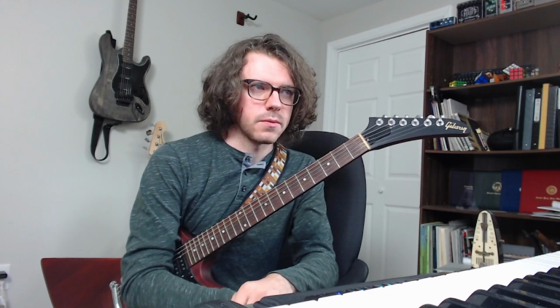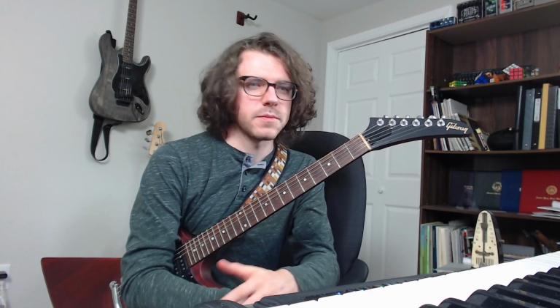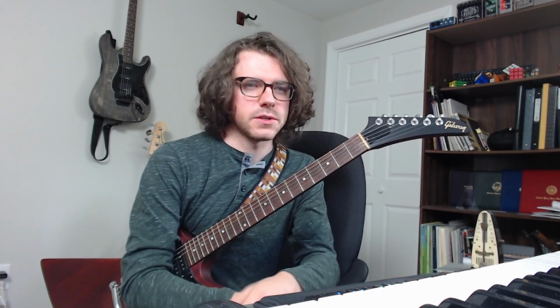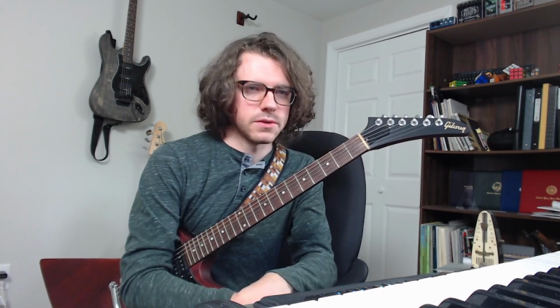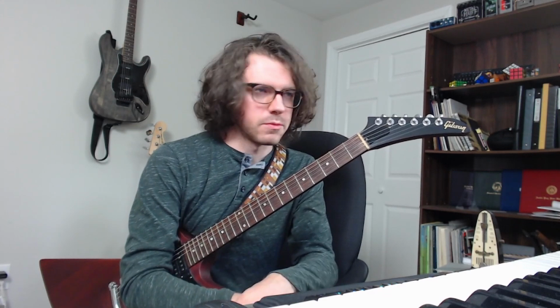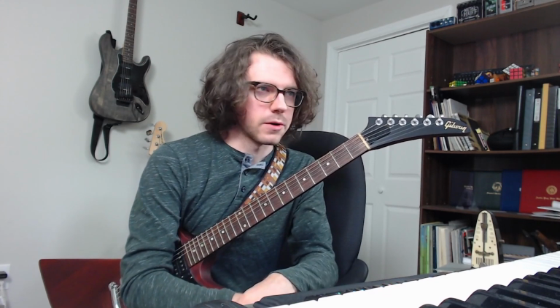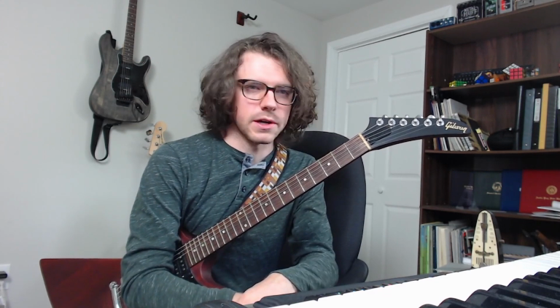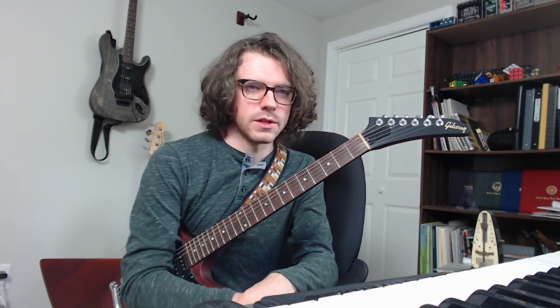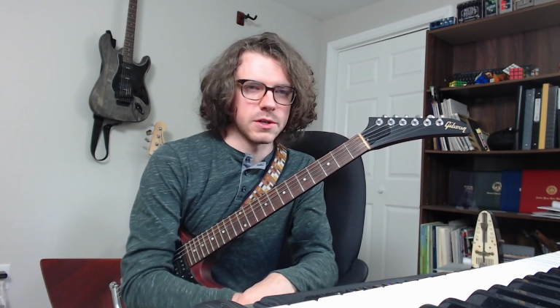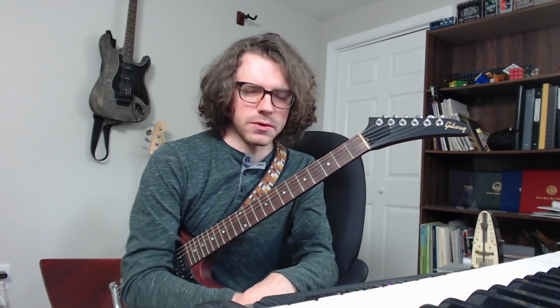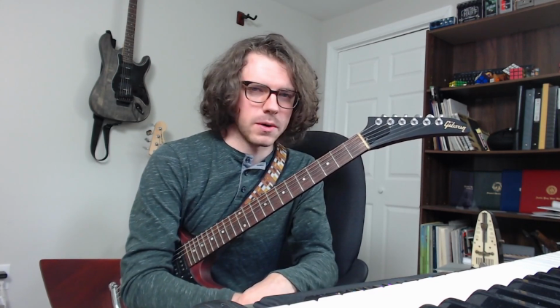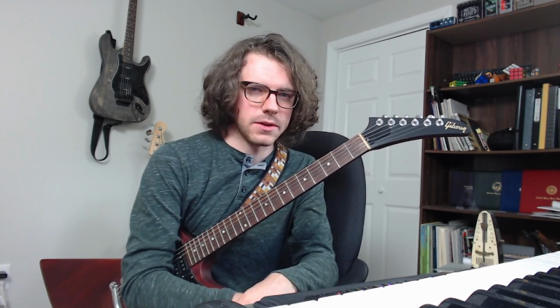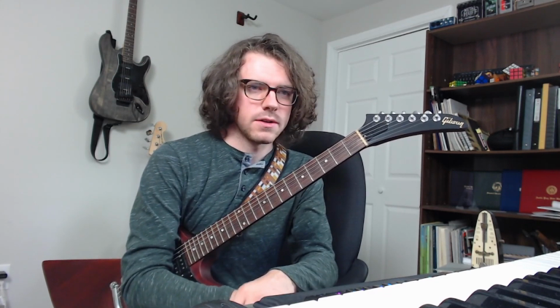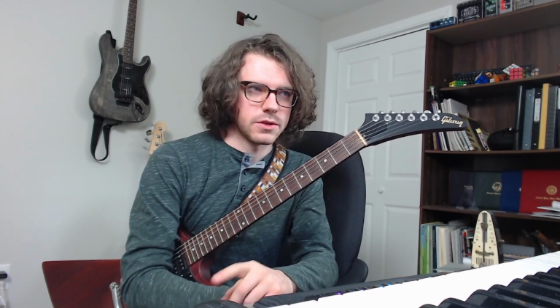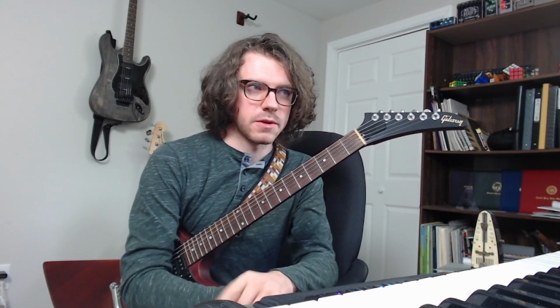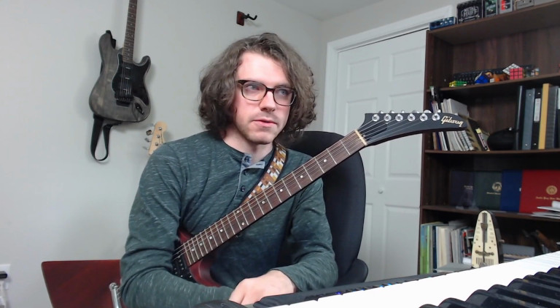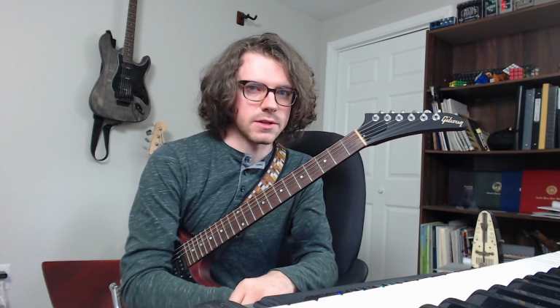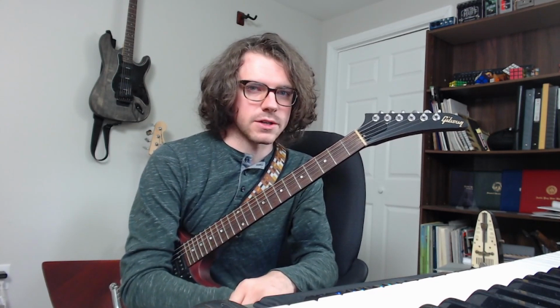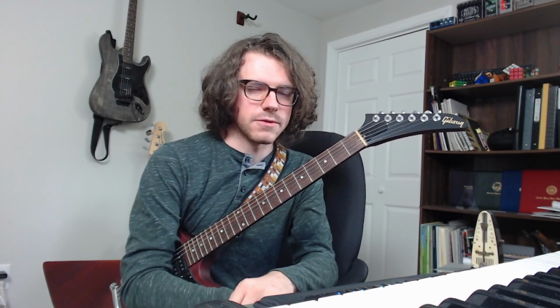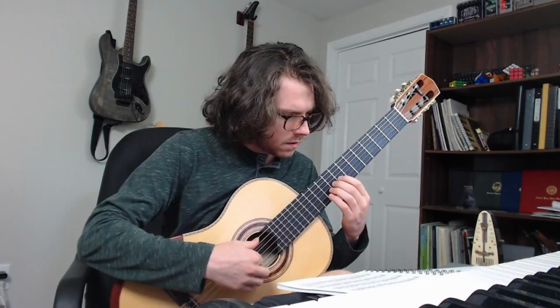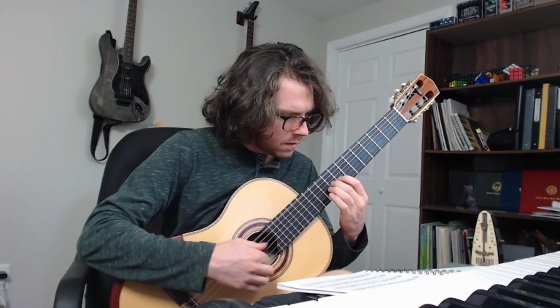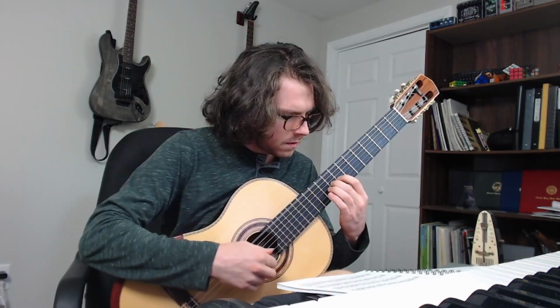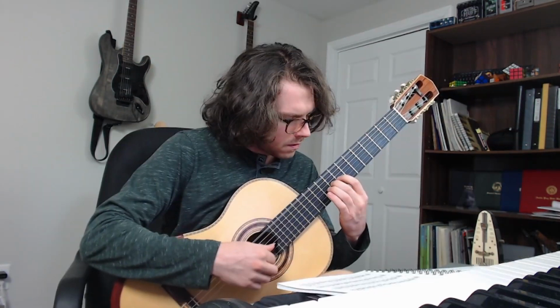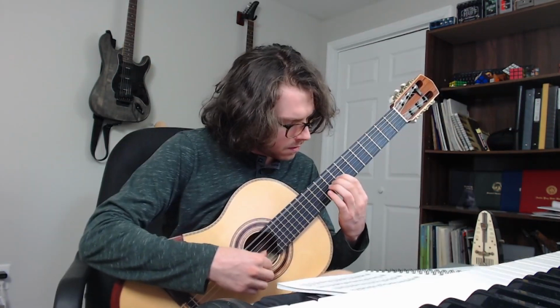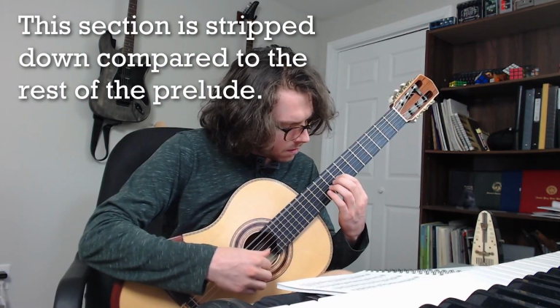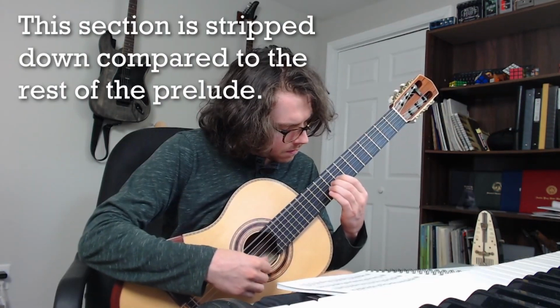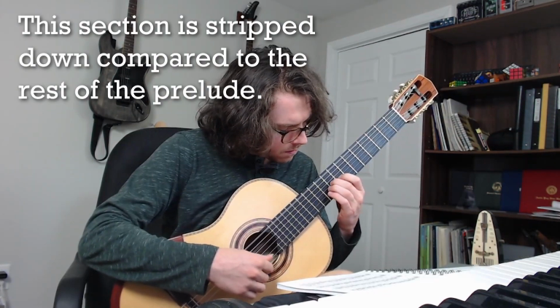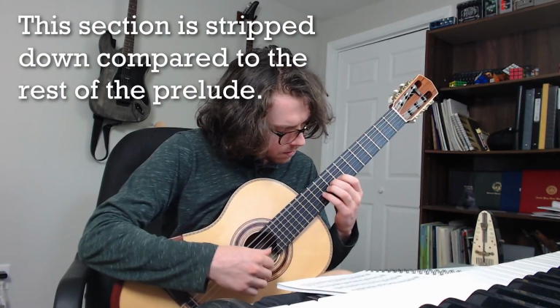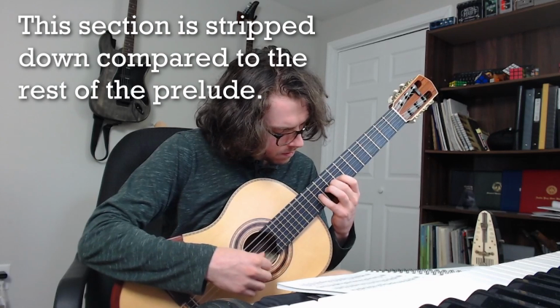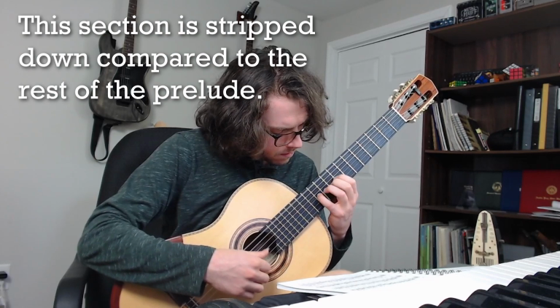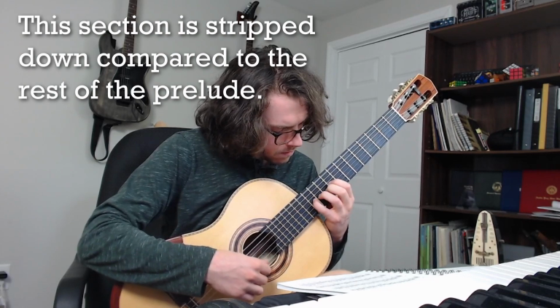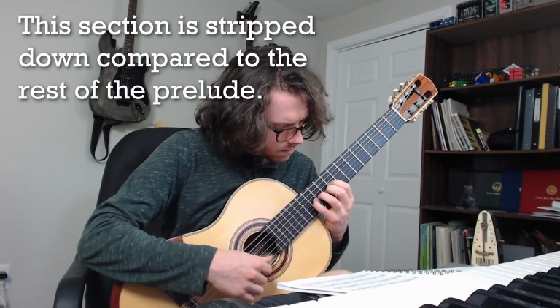One of my students has been working on this piece for a while now. This is my favorite section of it.